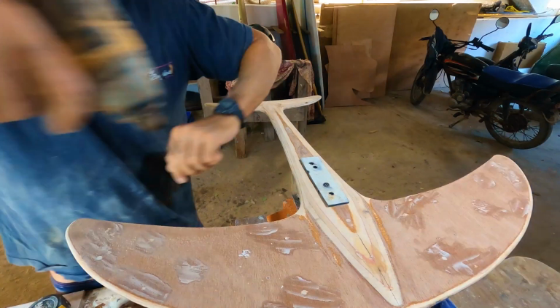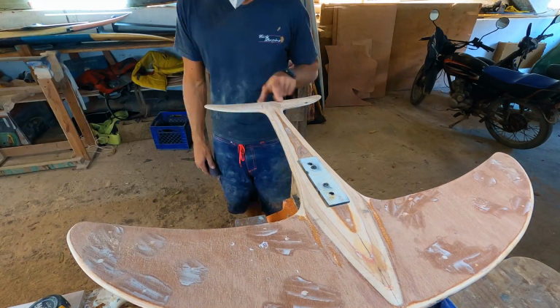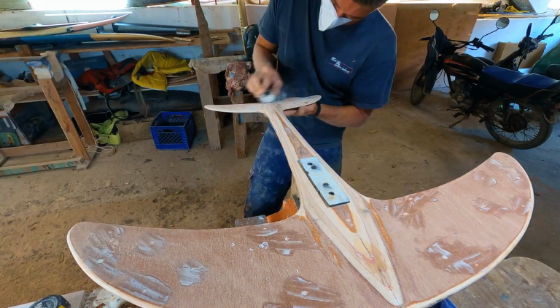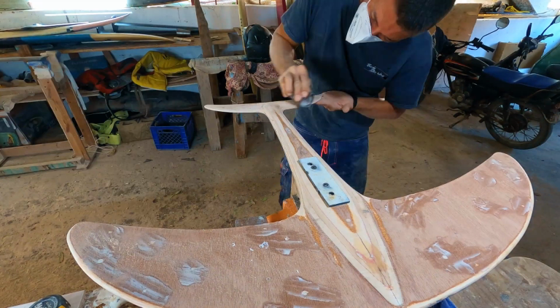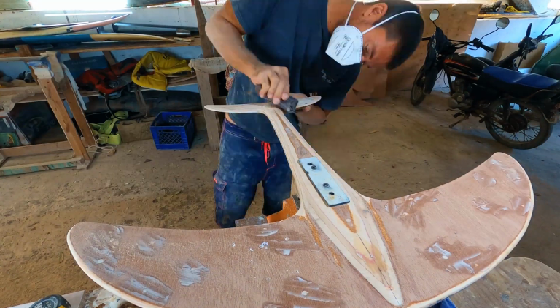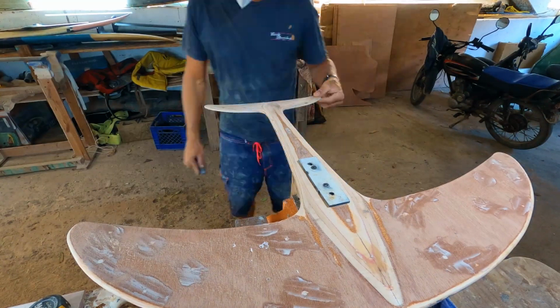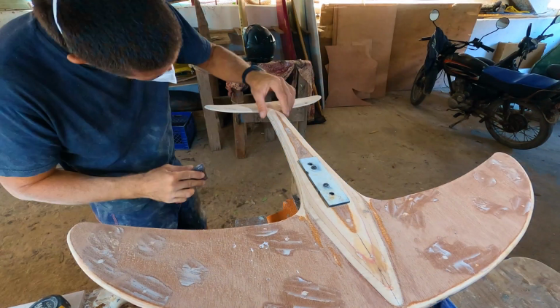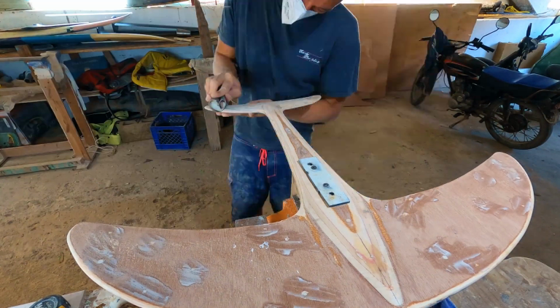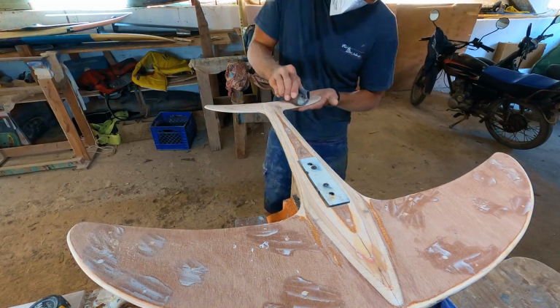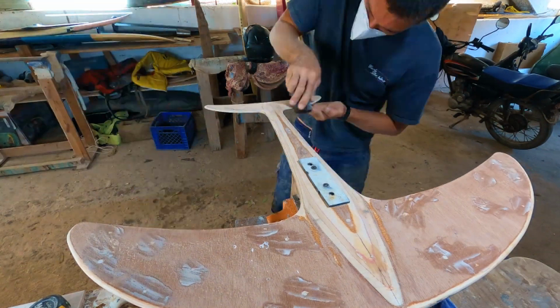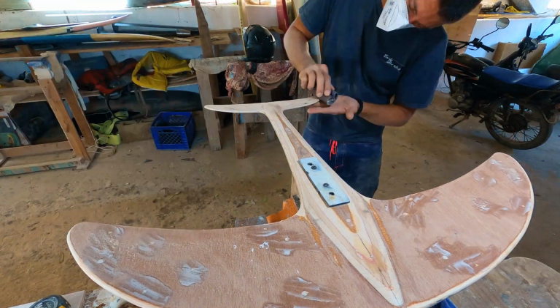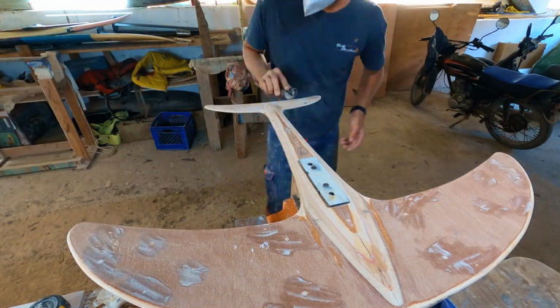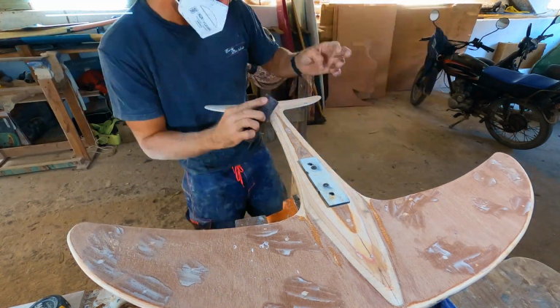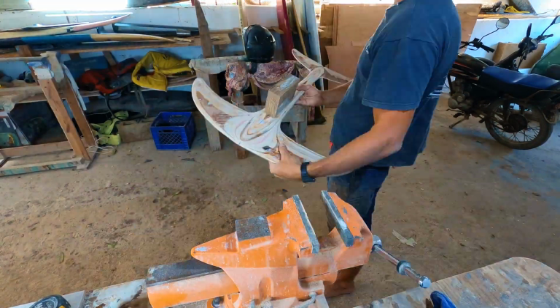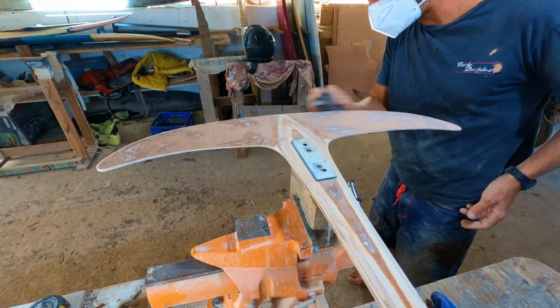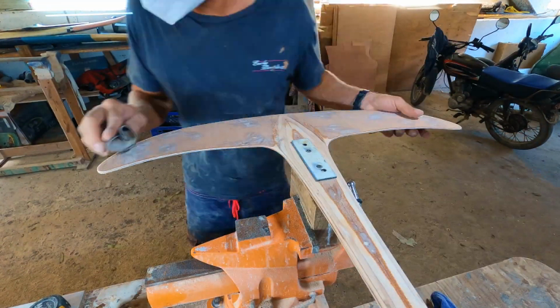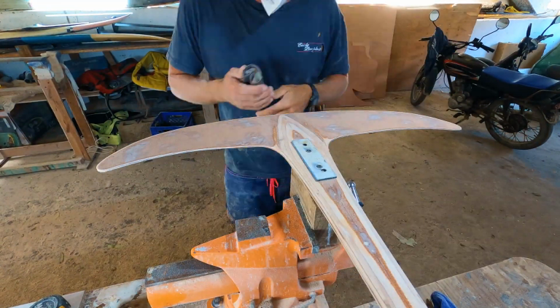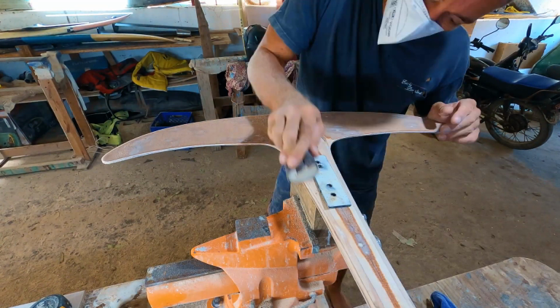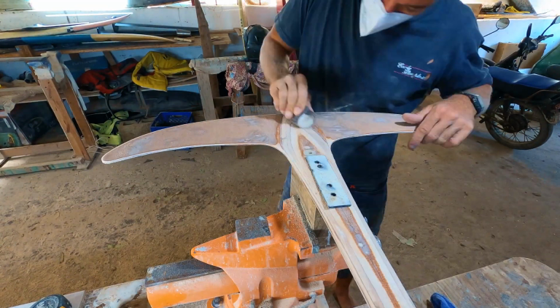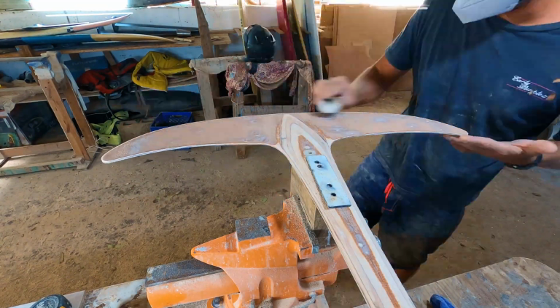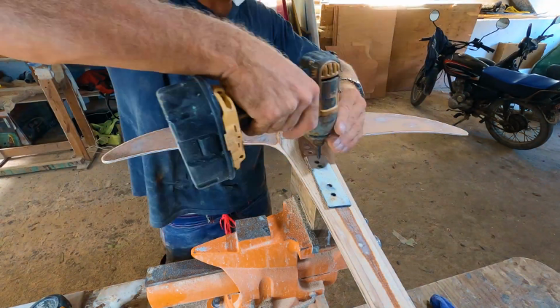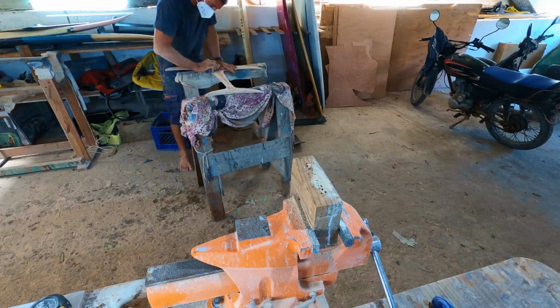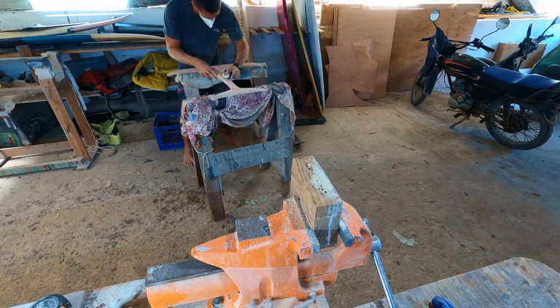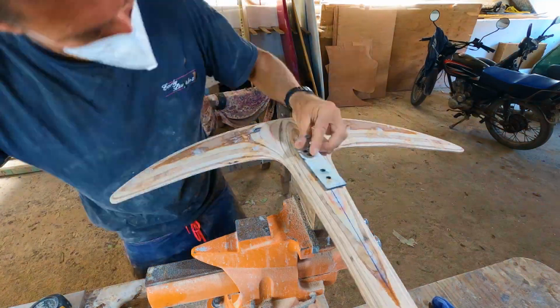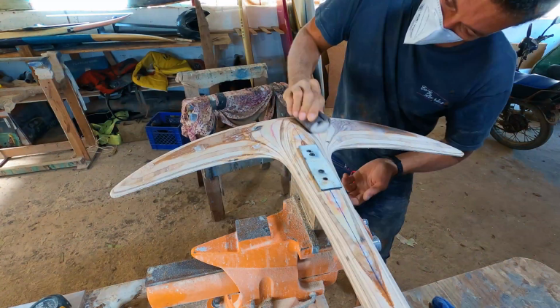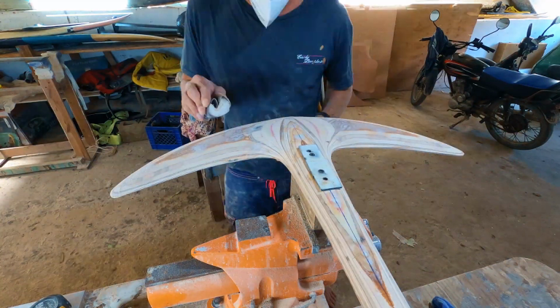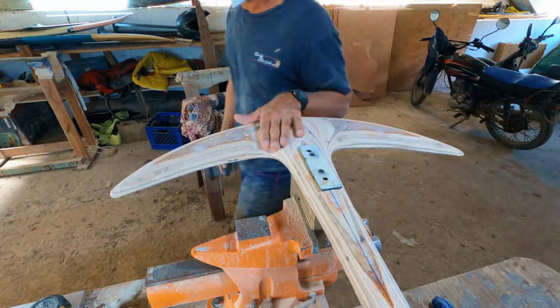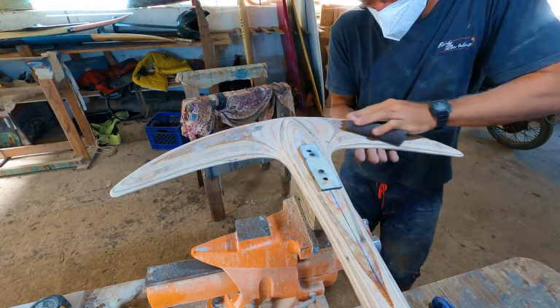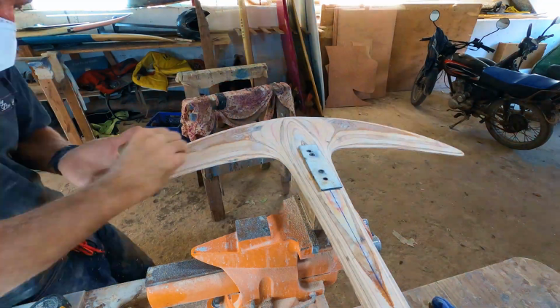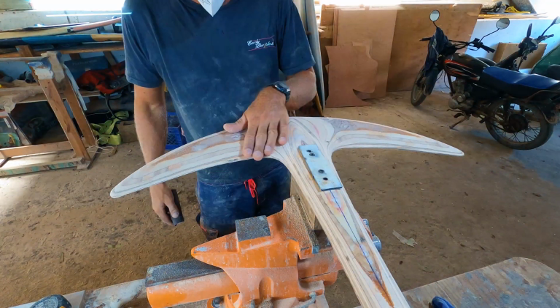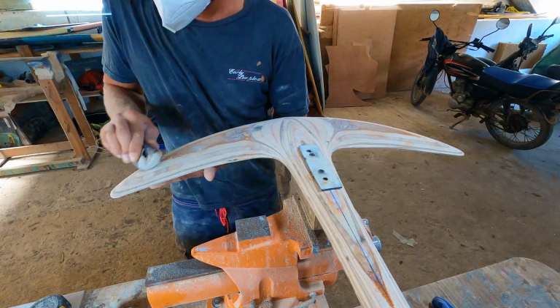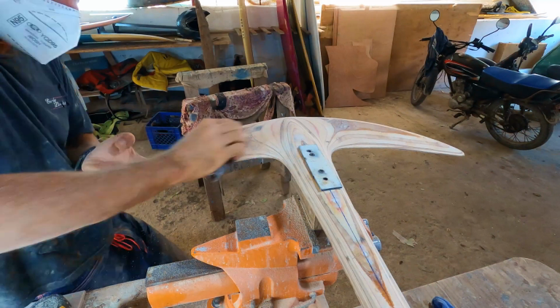As the shape got closer to being finished, I stopped using the grinder to prevent over-sanding and just finished by hand.